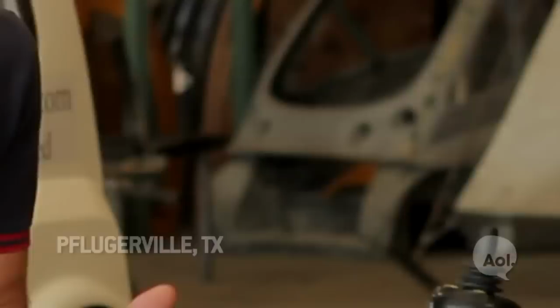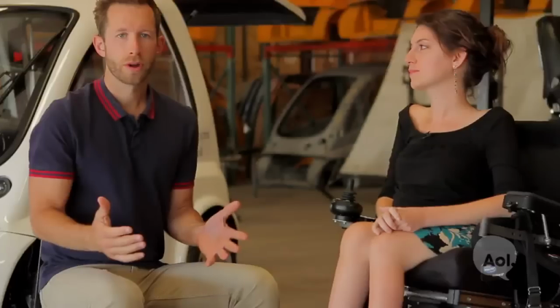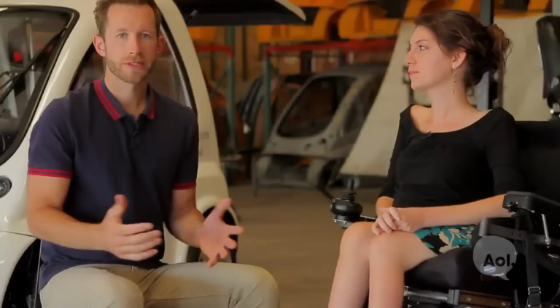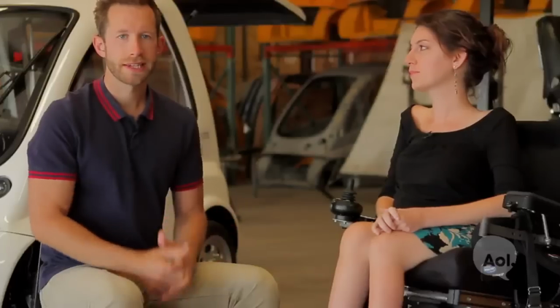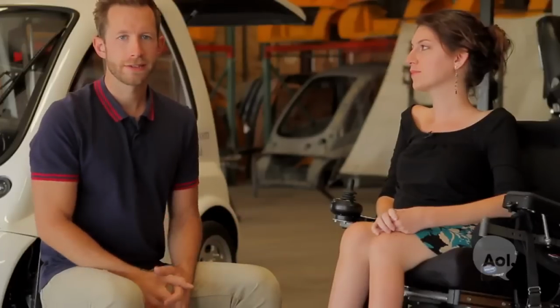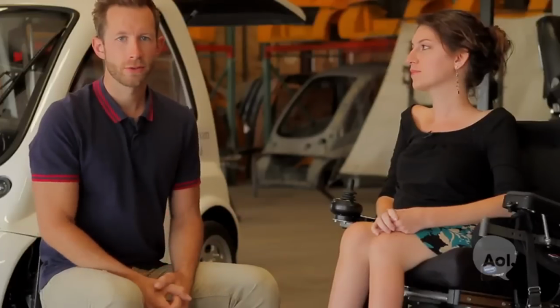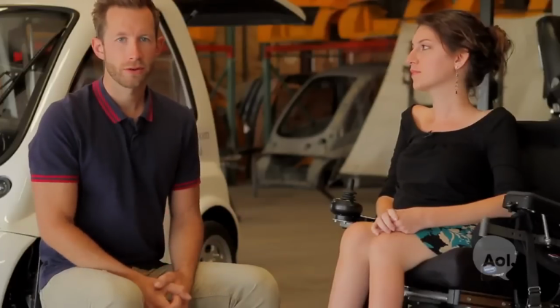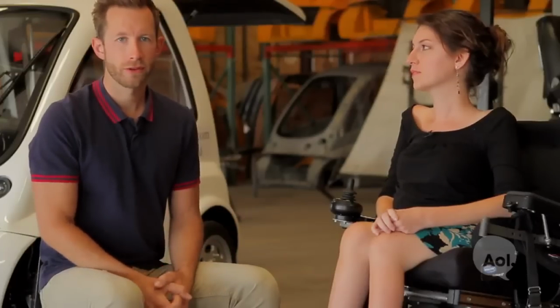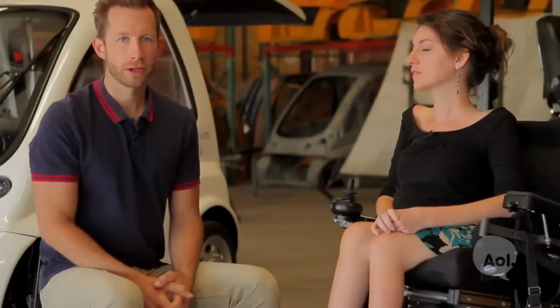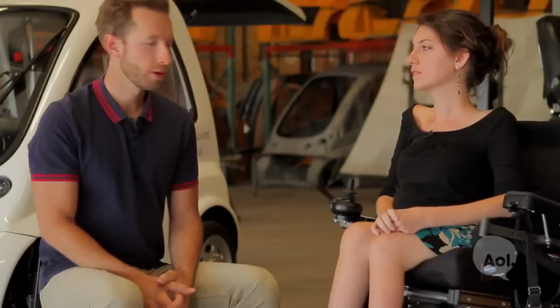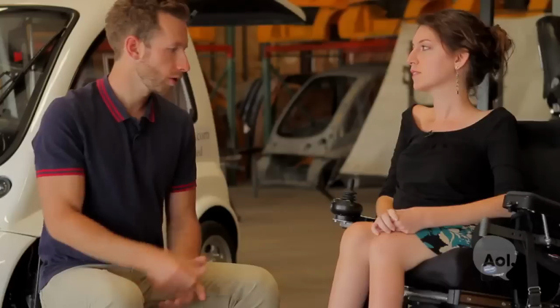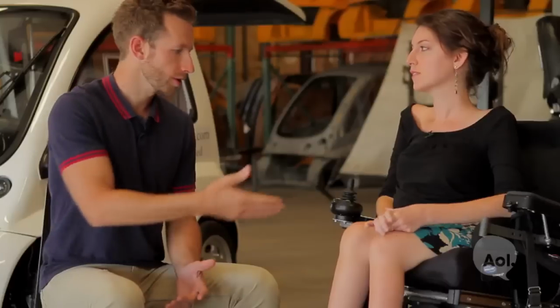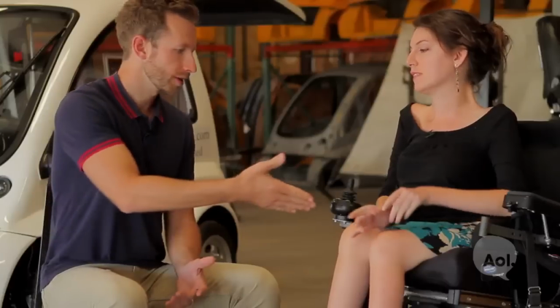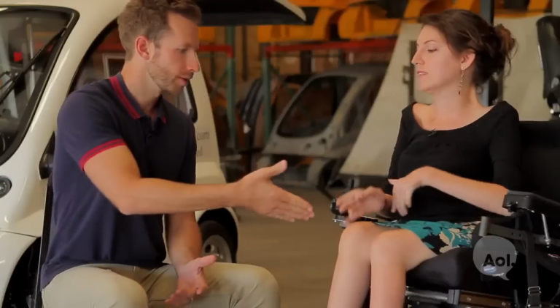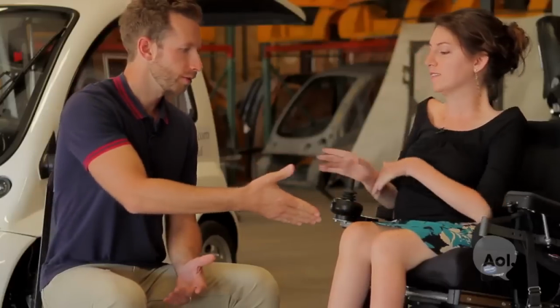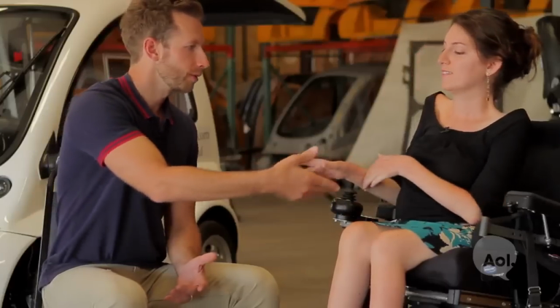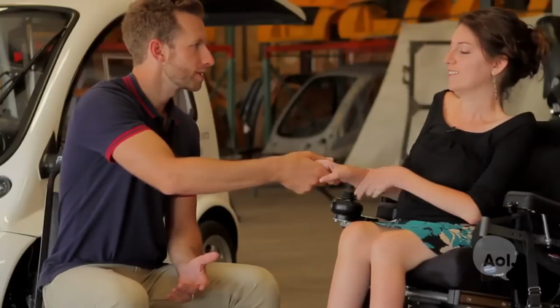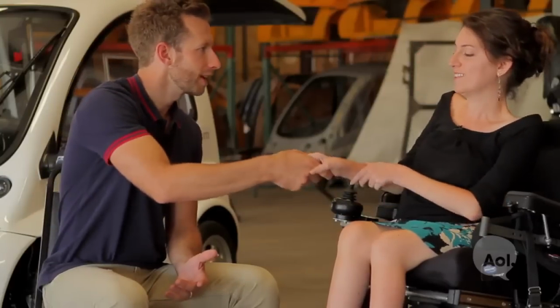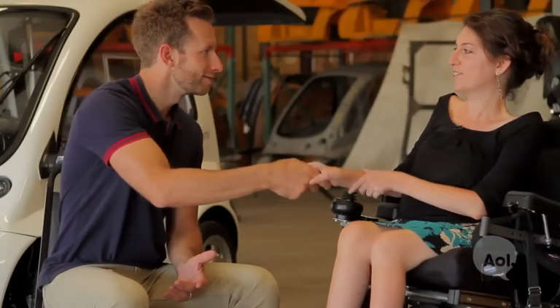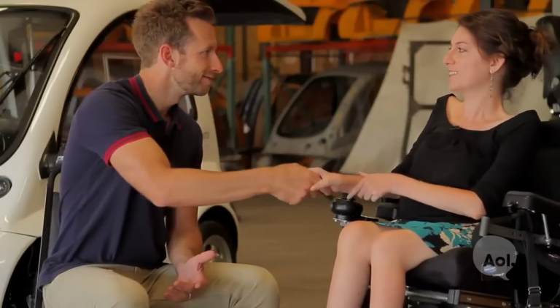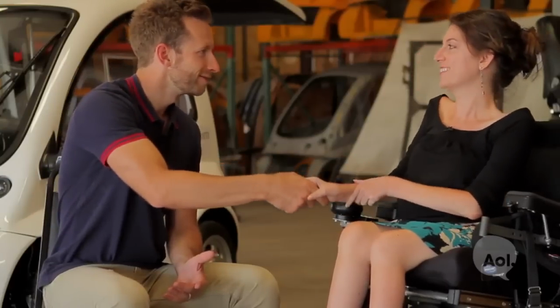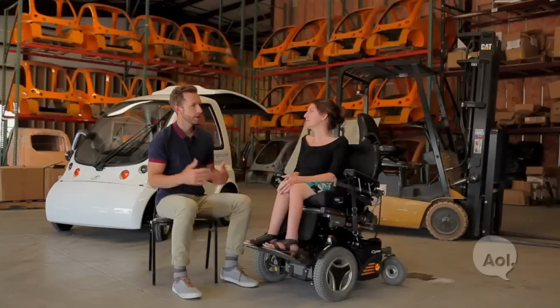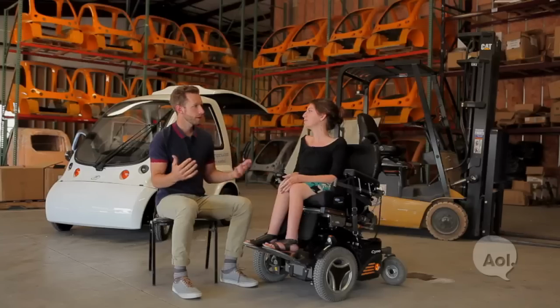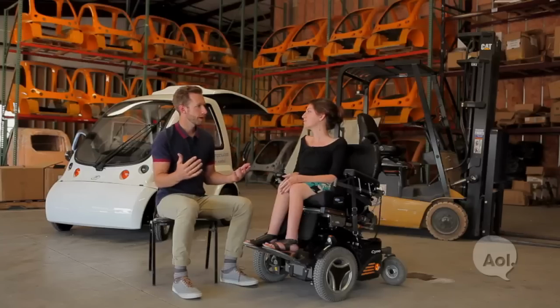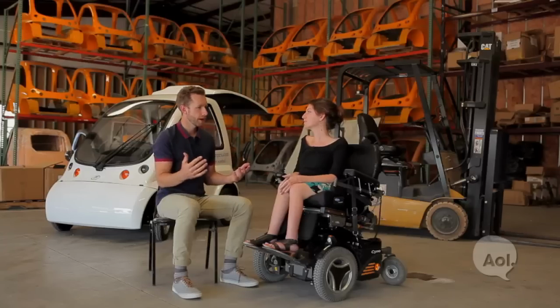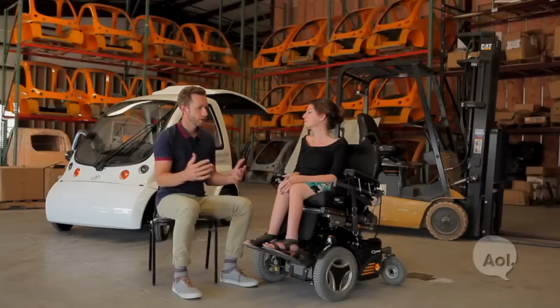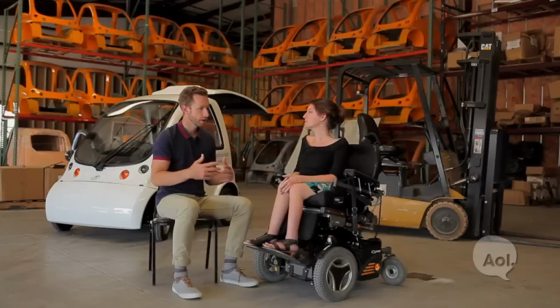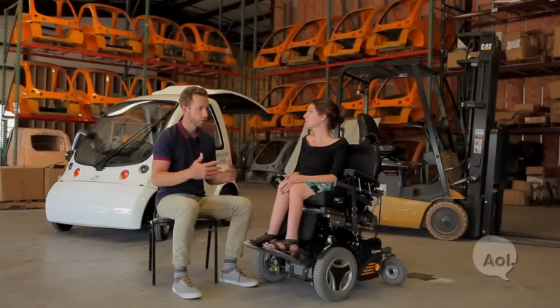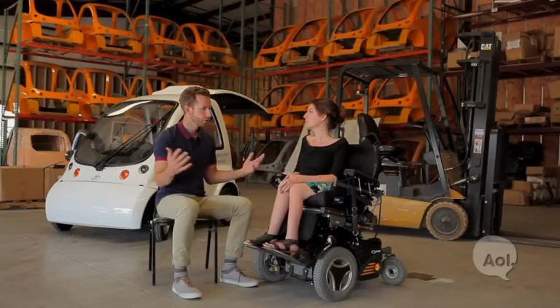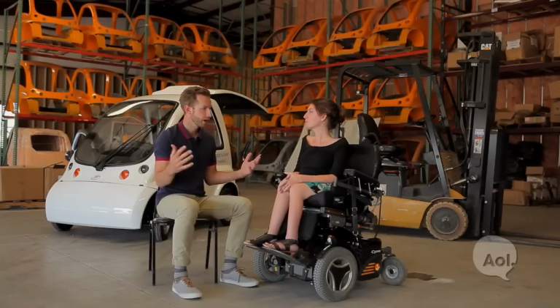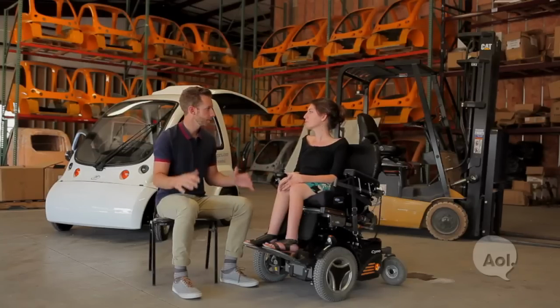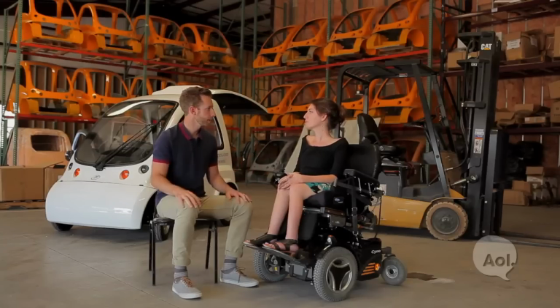We're here with Stacey Zorn from Community Cars. Thanks so much for being with us today. Tell me about how Kangaroo came to be.